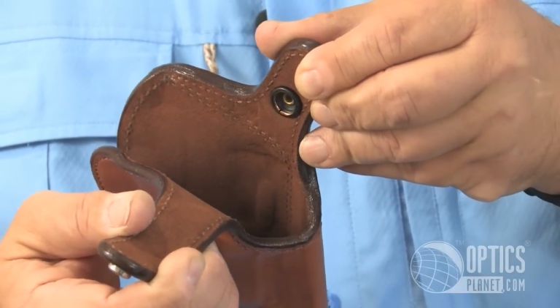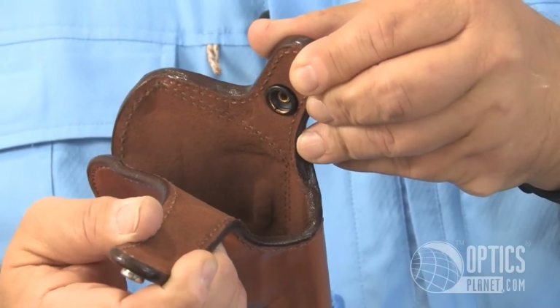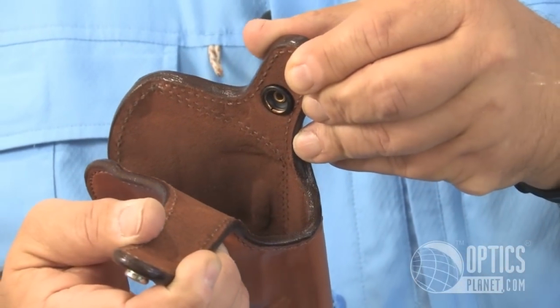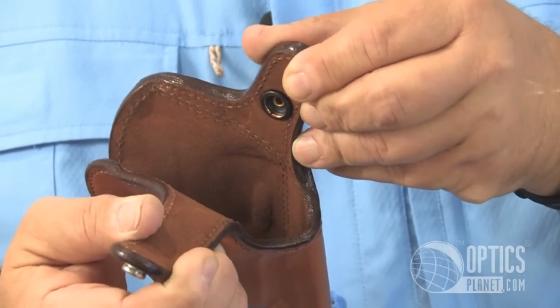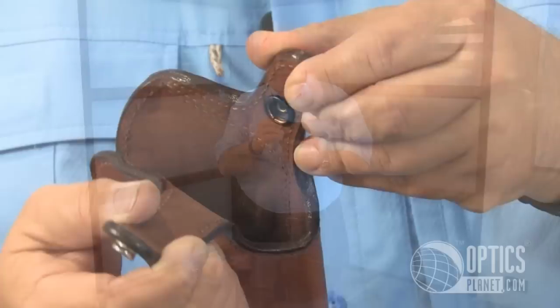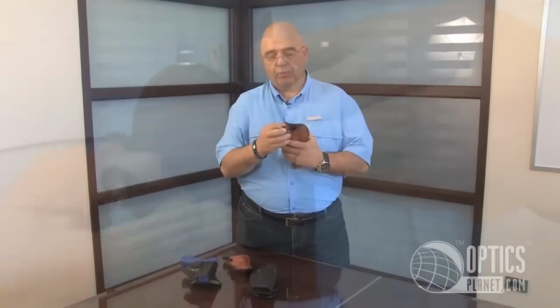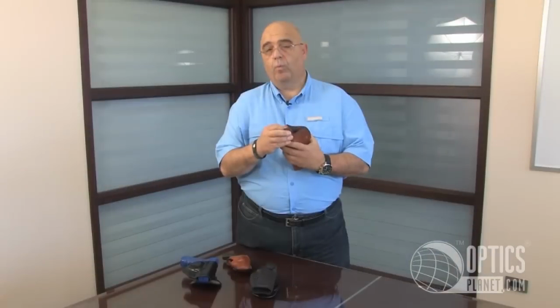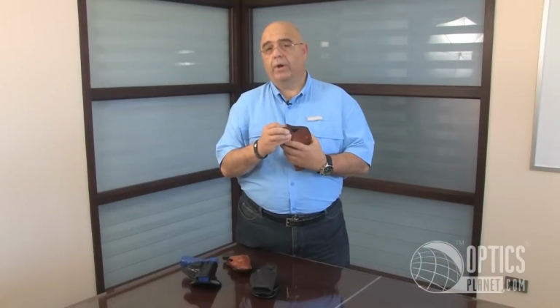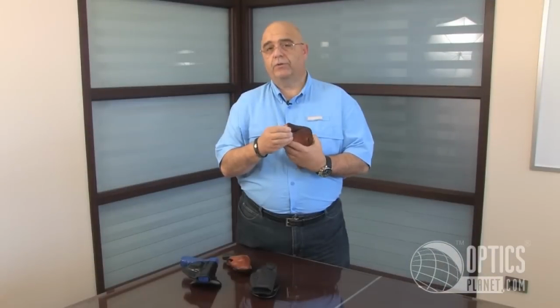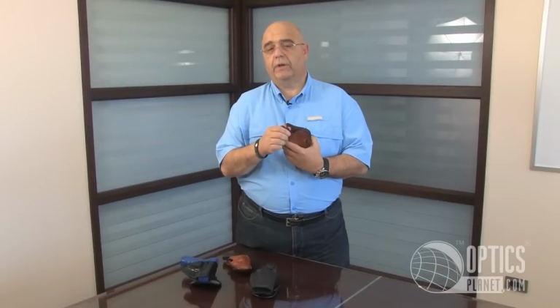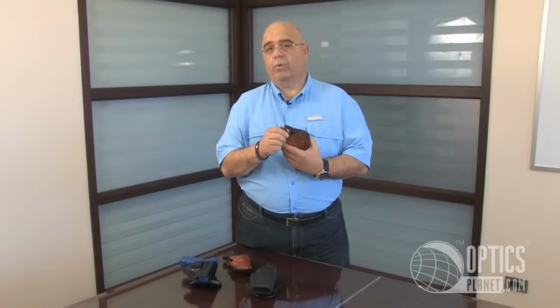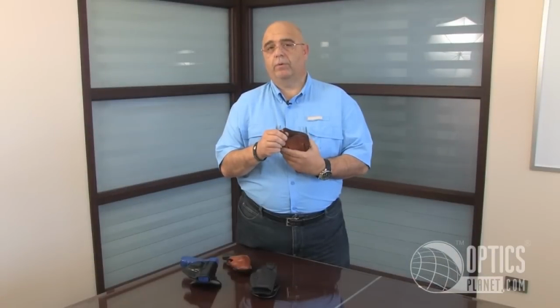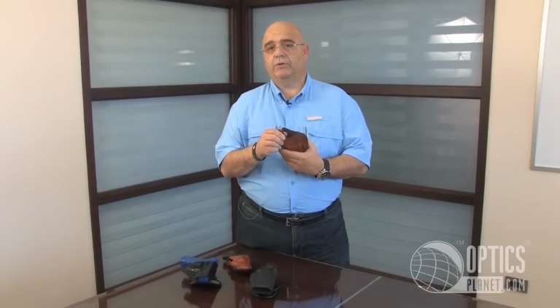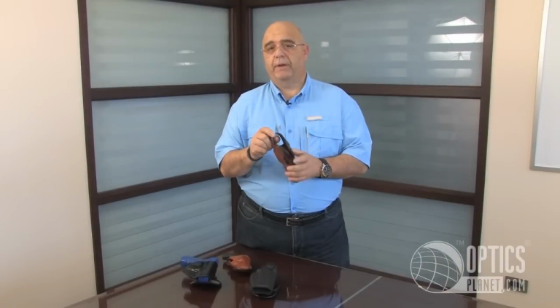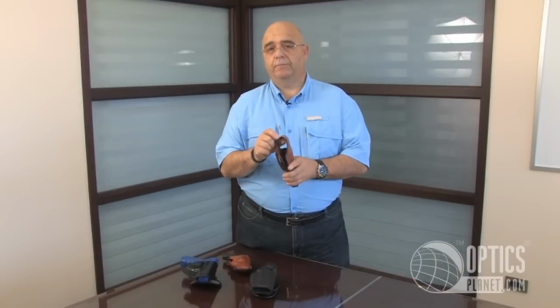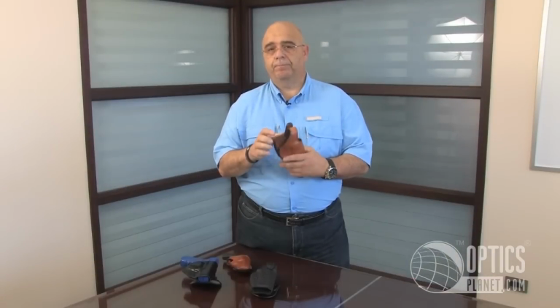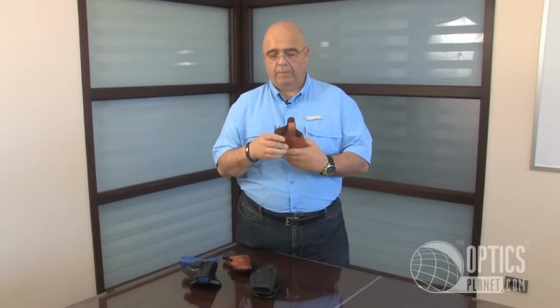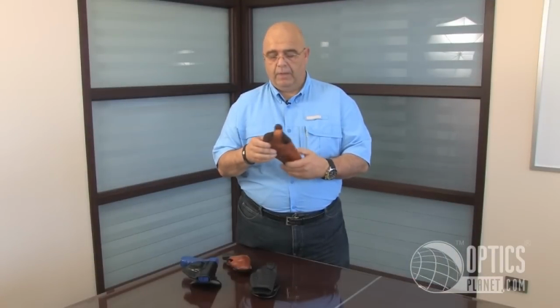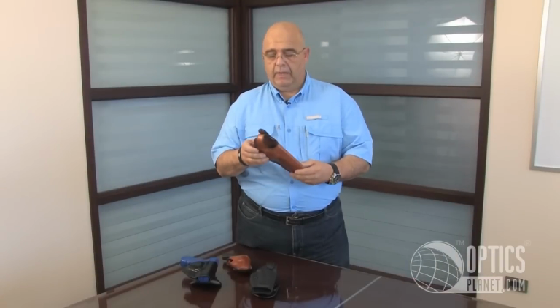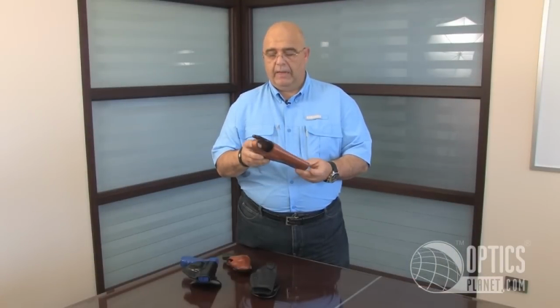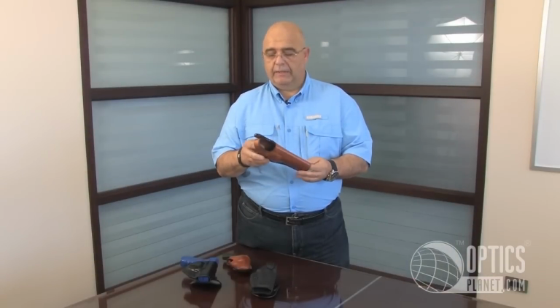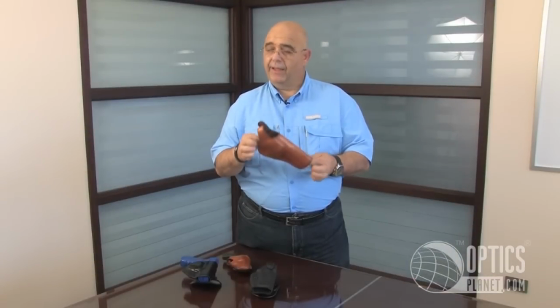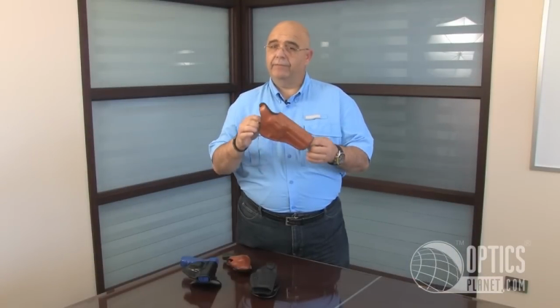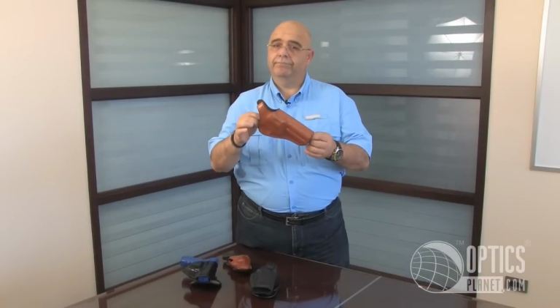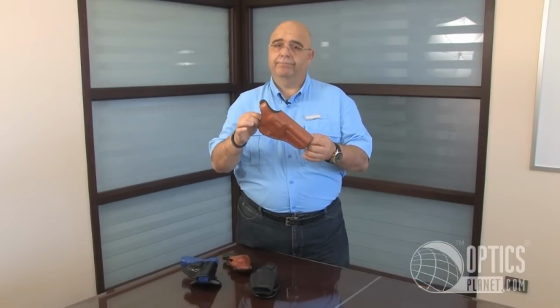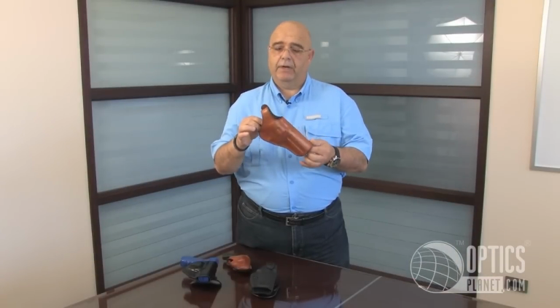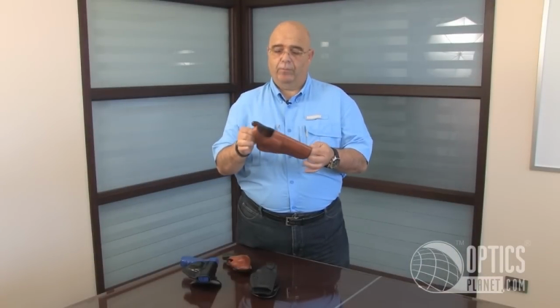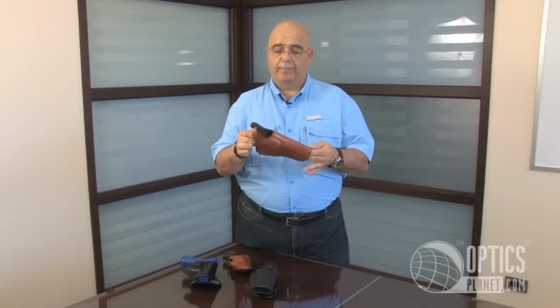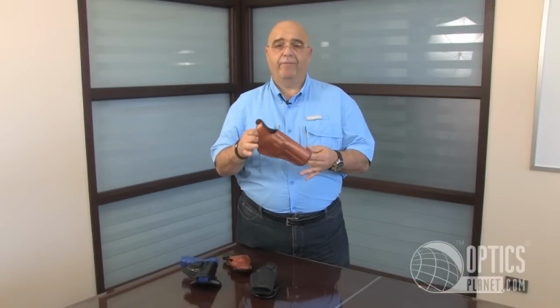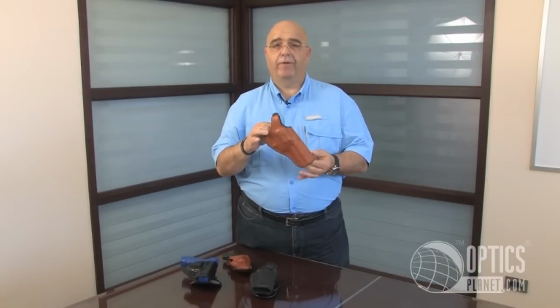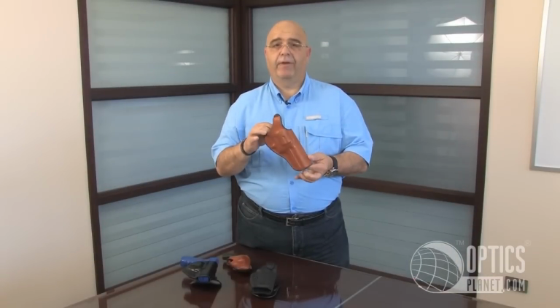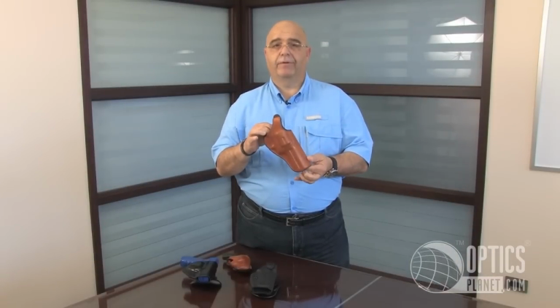It'll take up to a one and three quarter inch belt, and again, one of my very favorites.